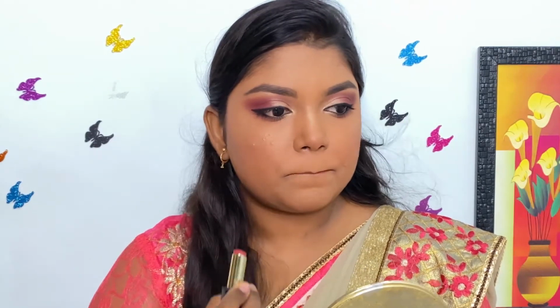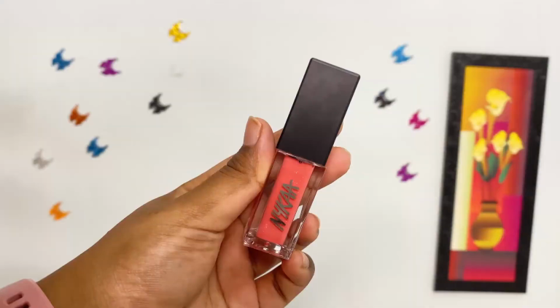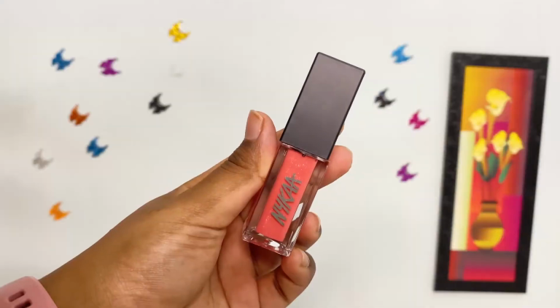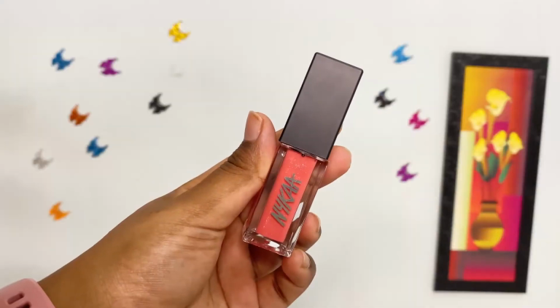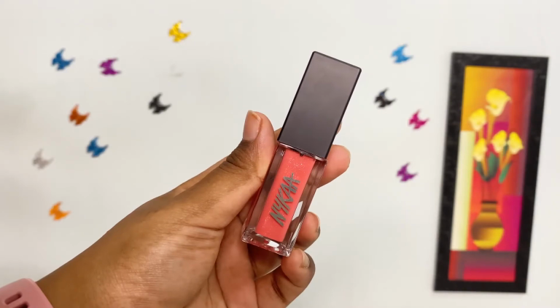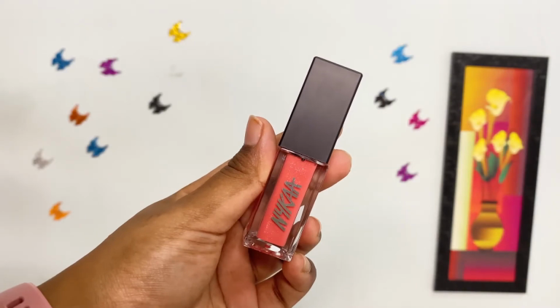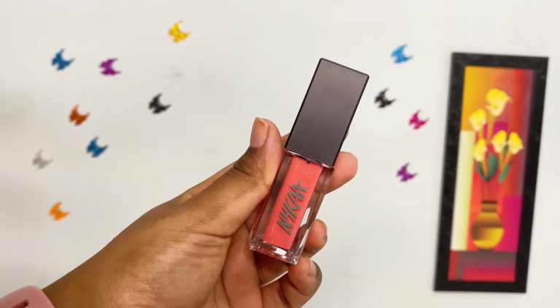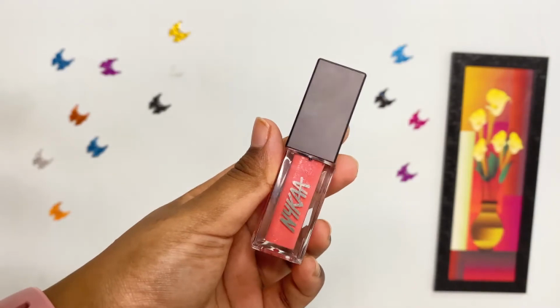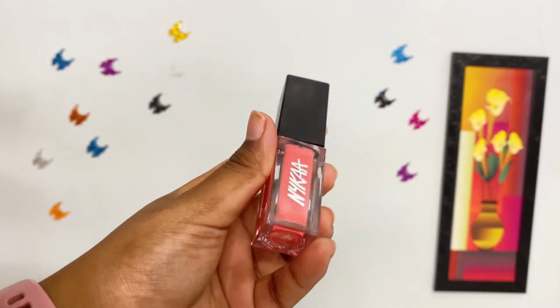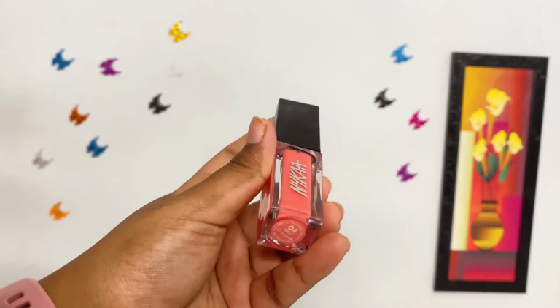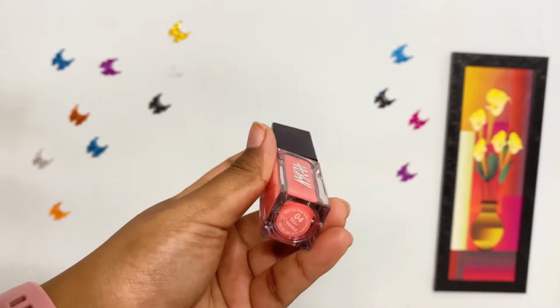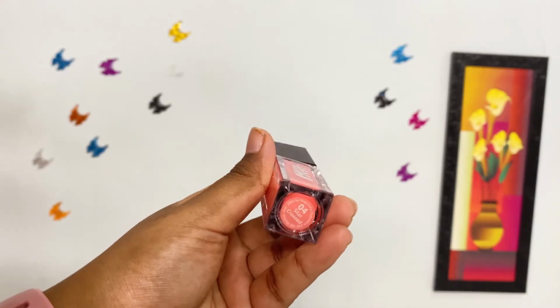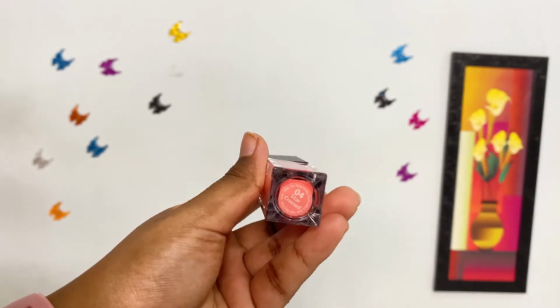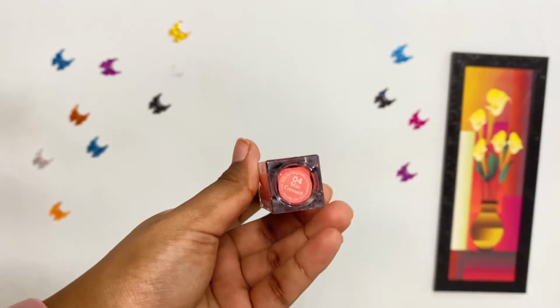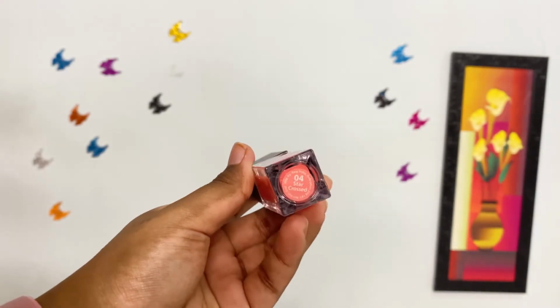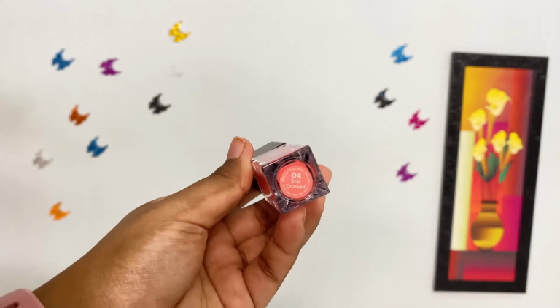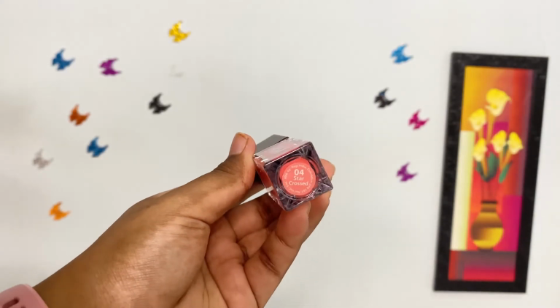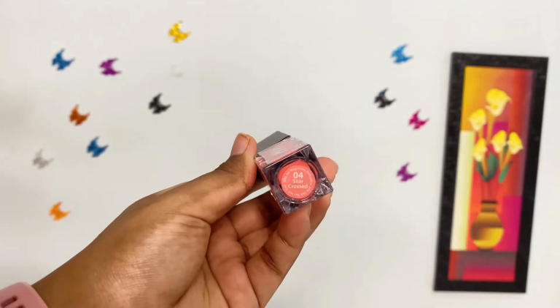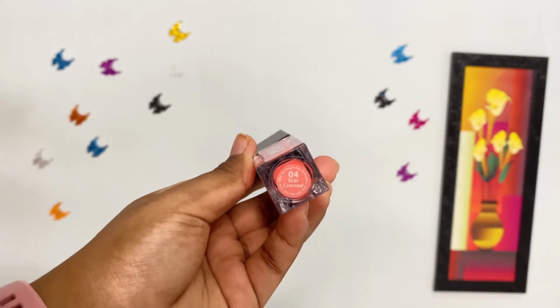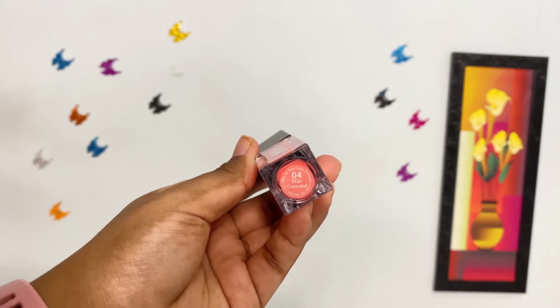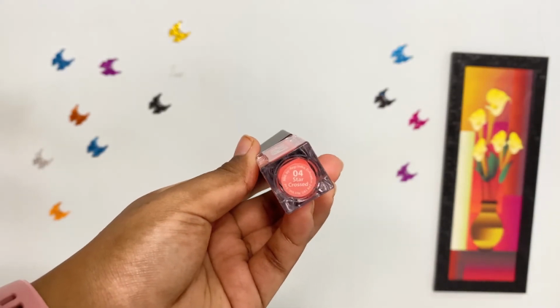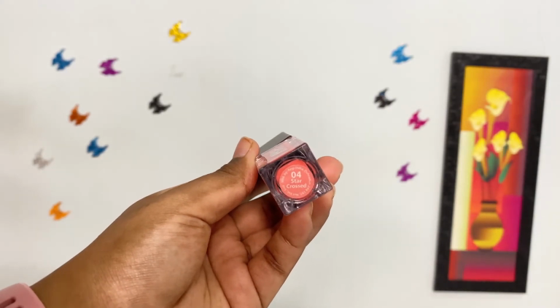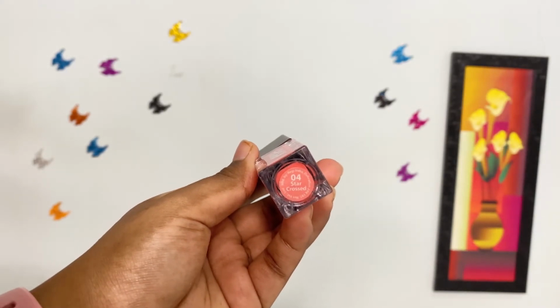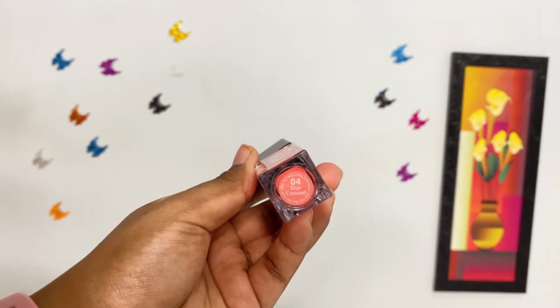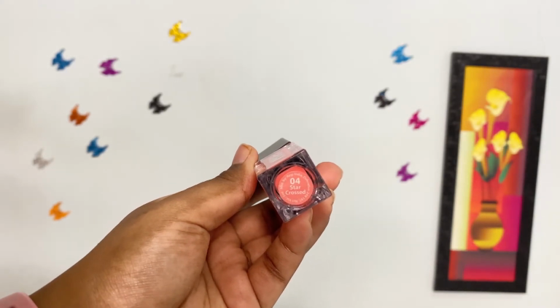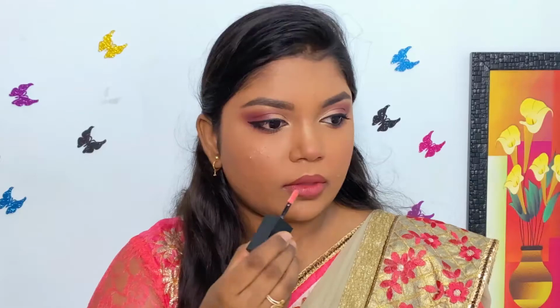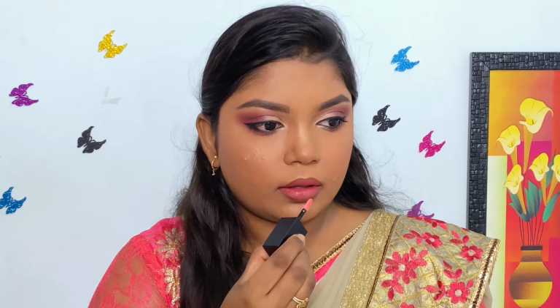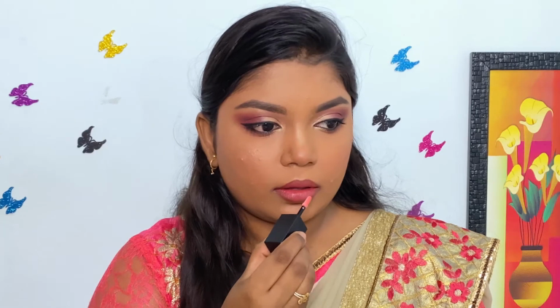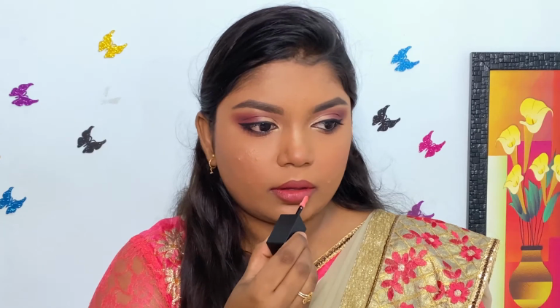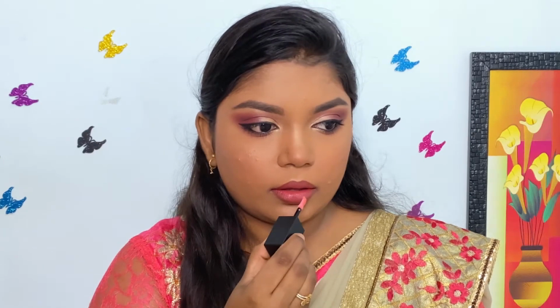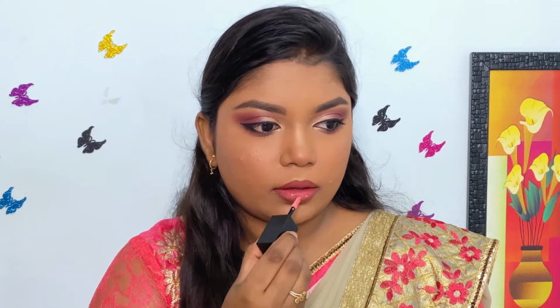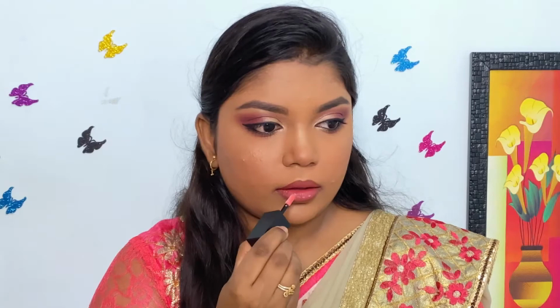Next, to finish this beautiful look, I'm using Nykaa's Lip Gloss only at the center of my lips.